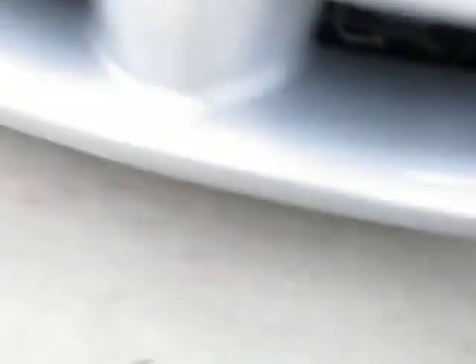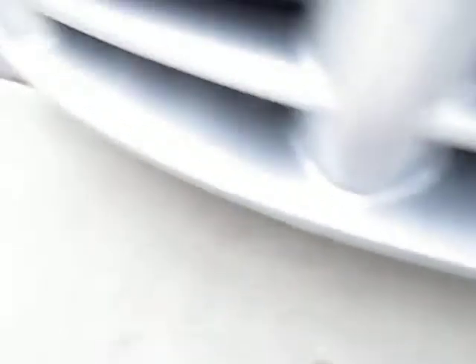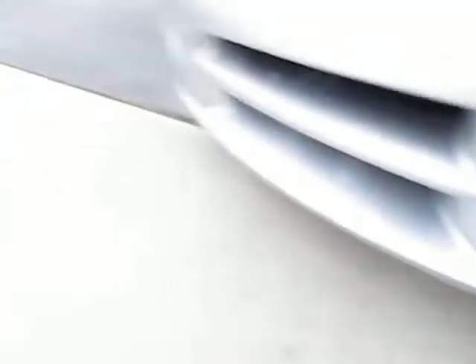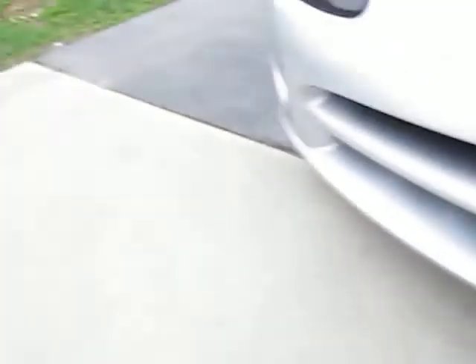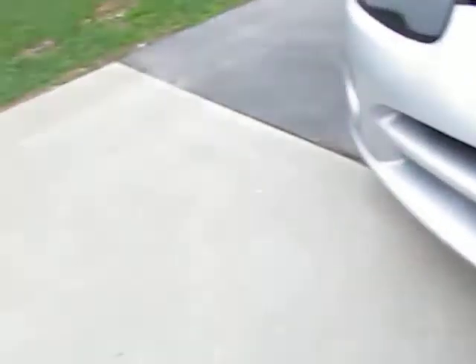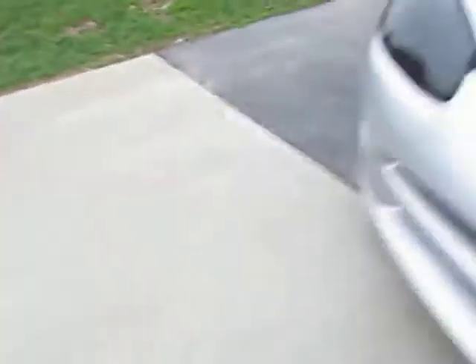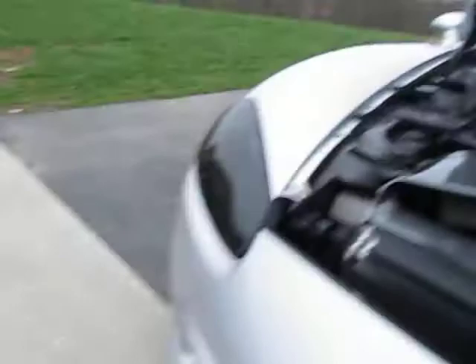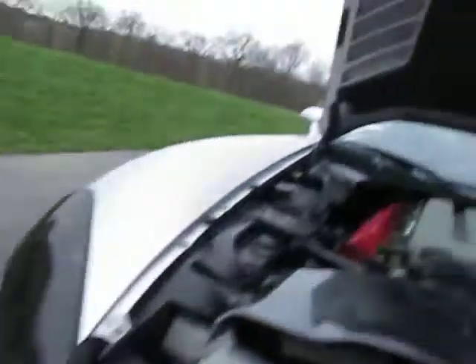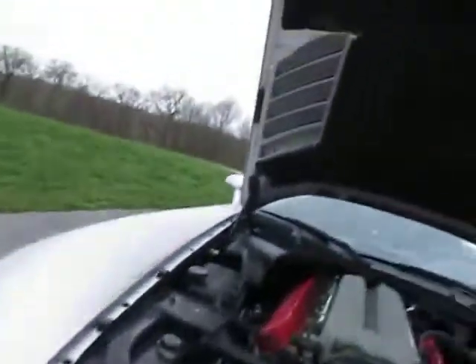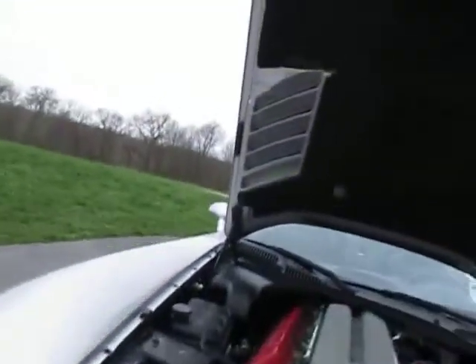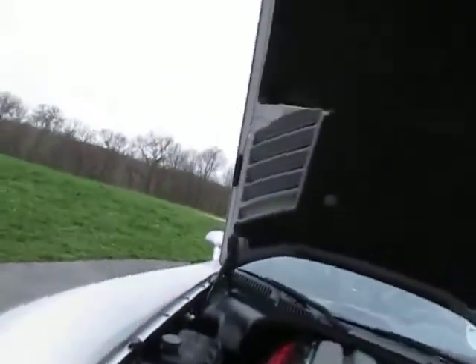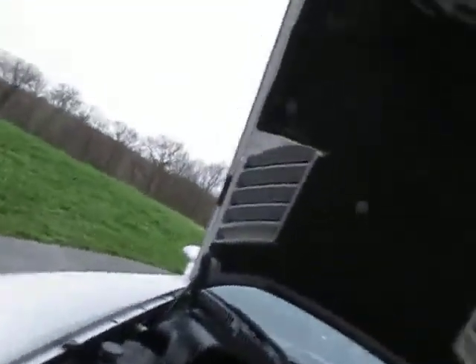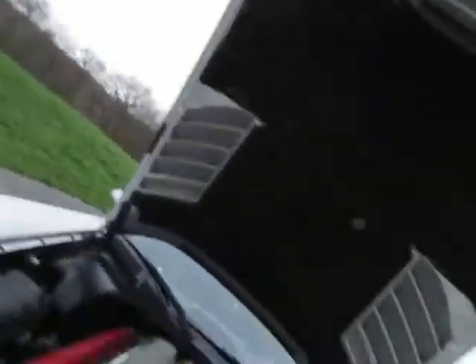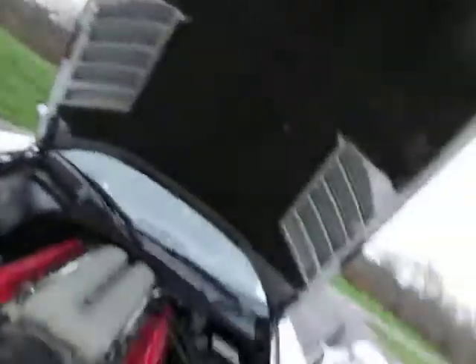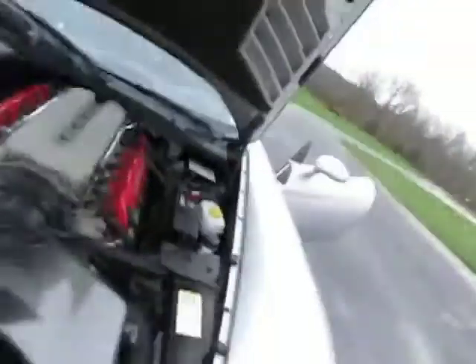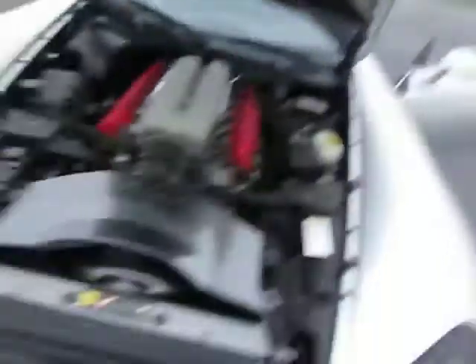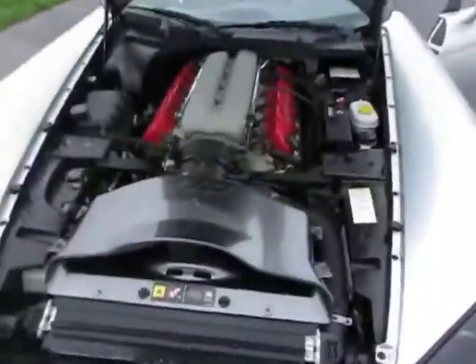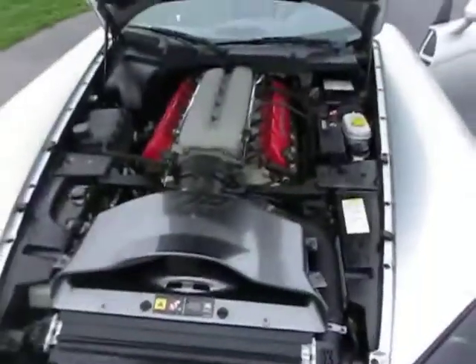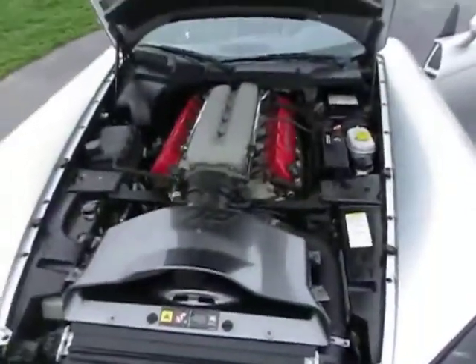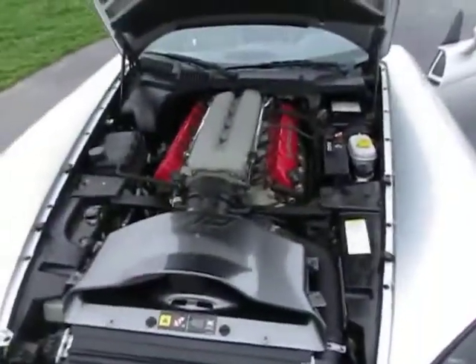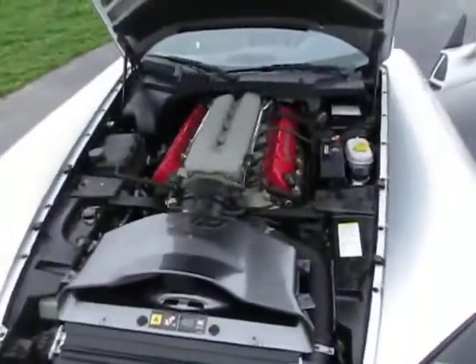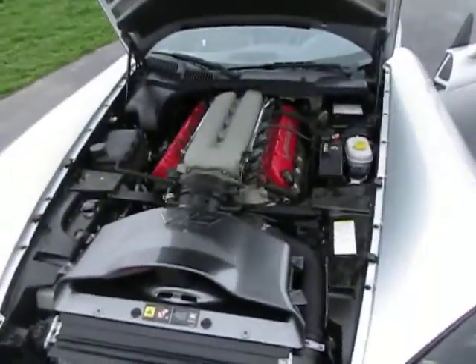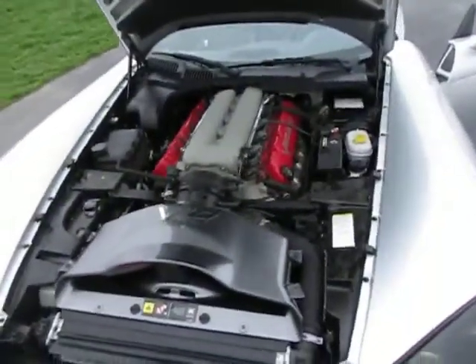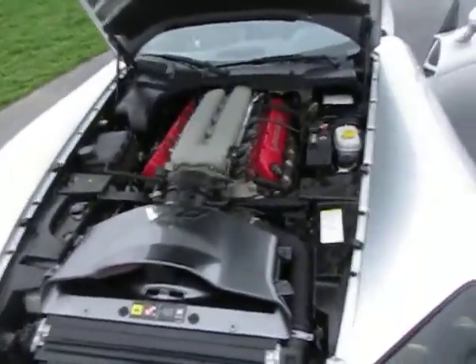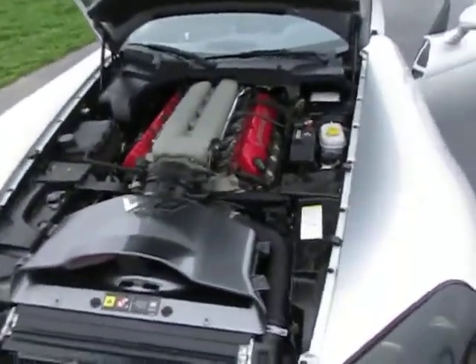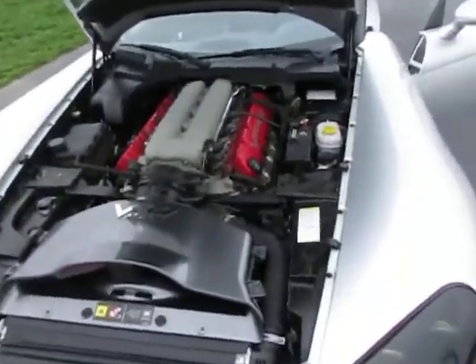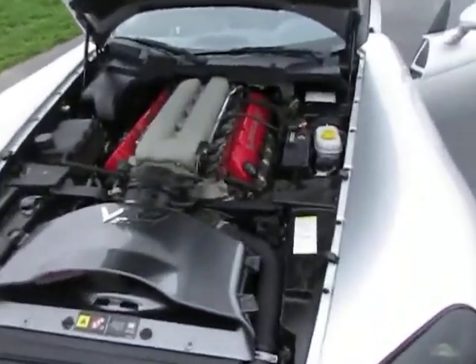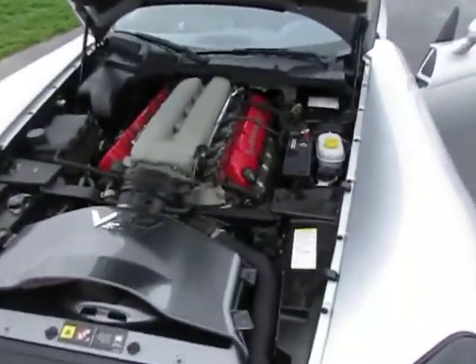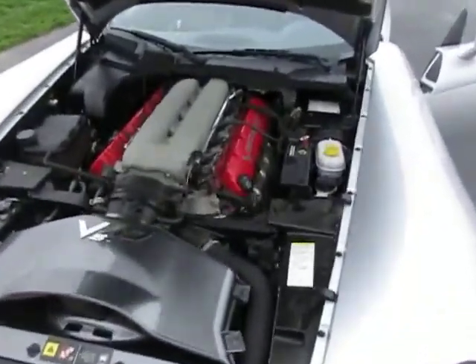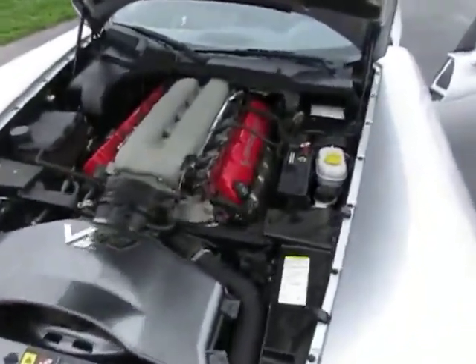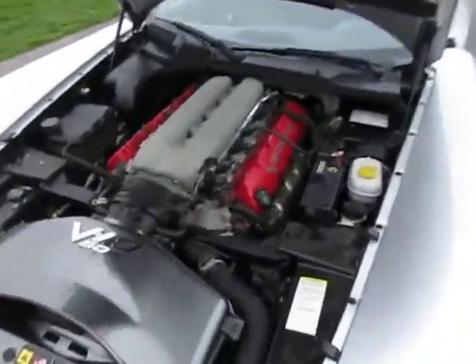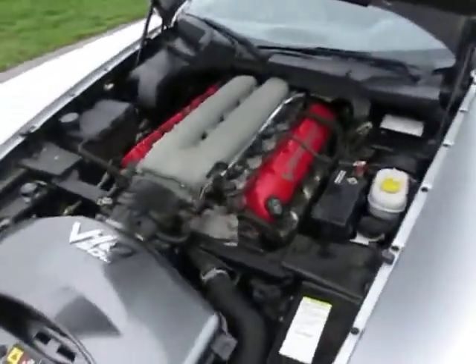Let's head over here. There's the power plant — 505 horsepower V10.